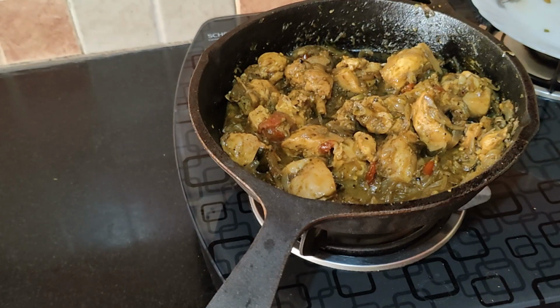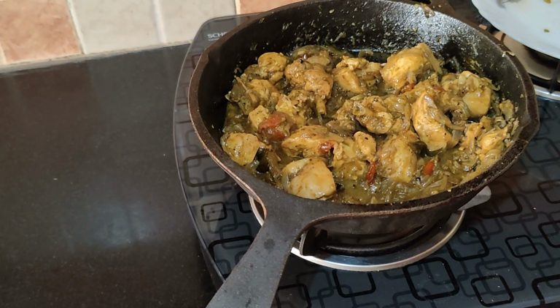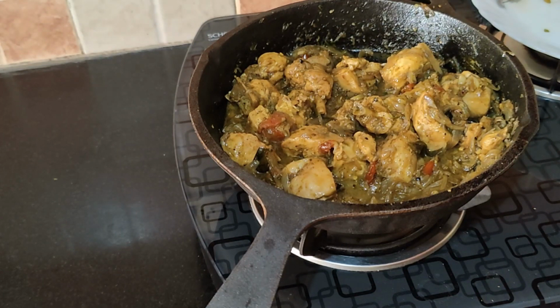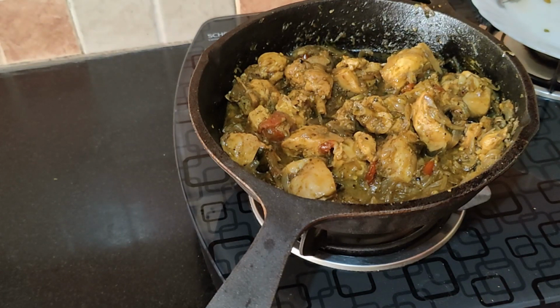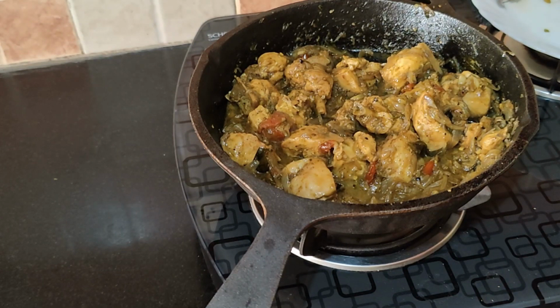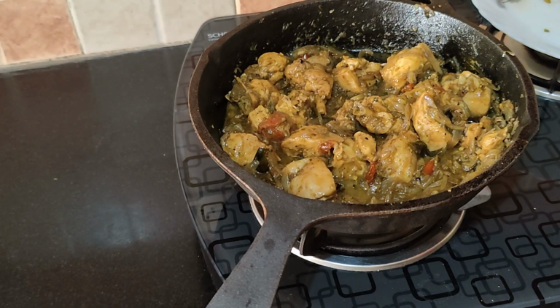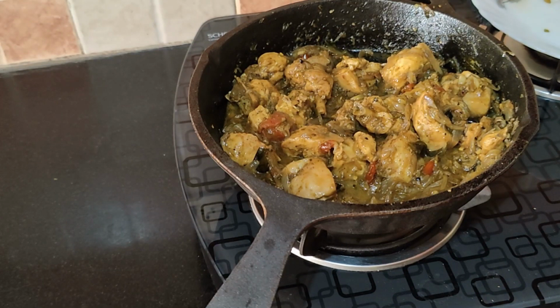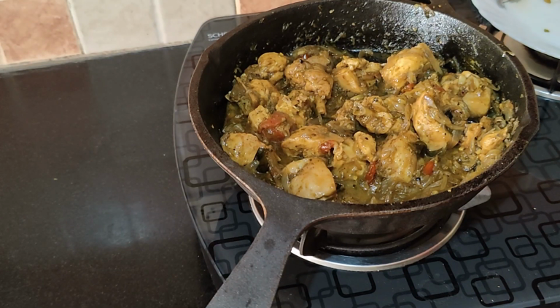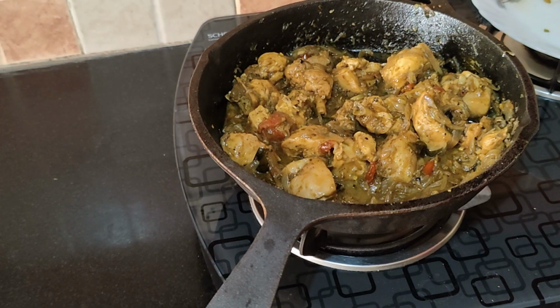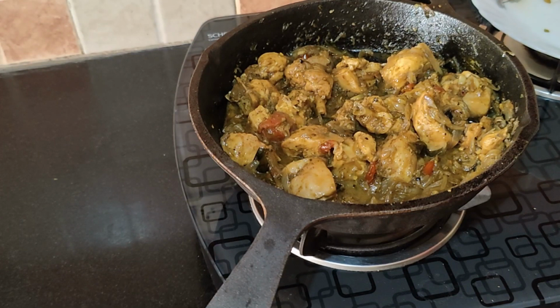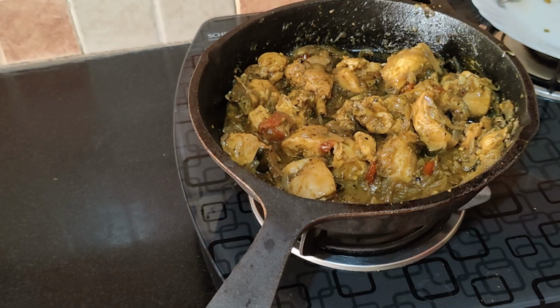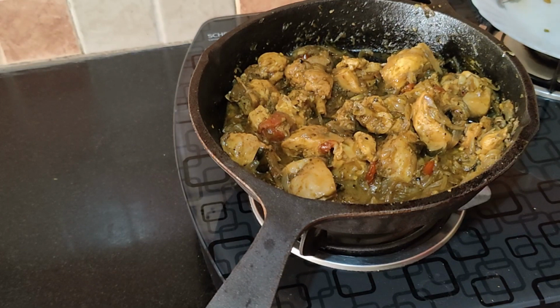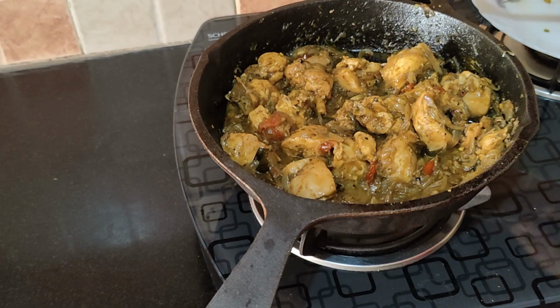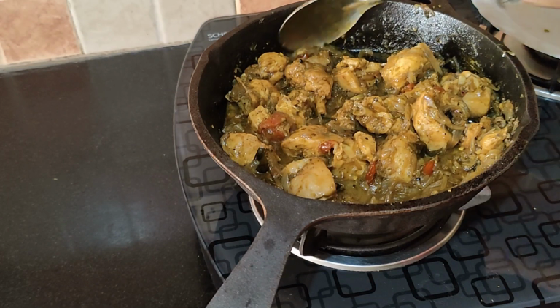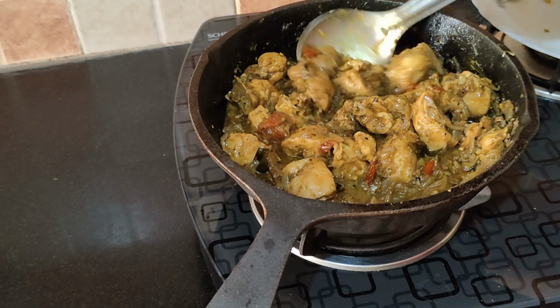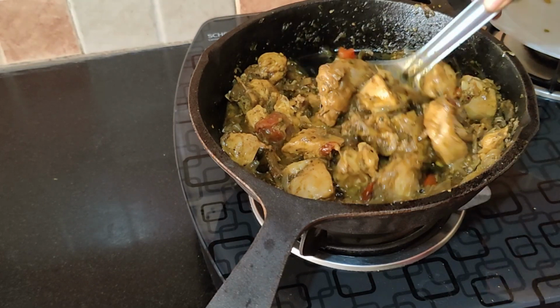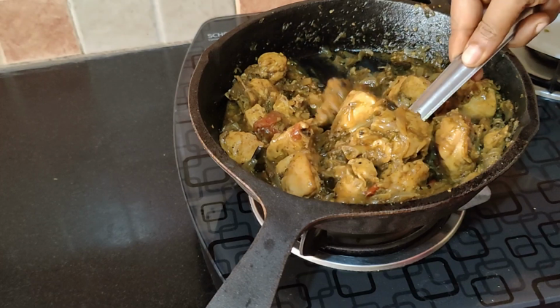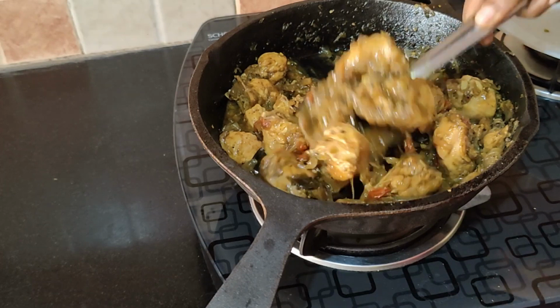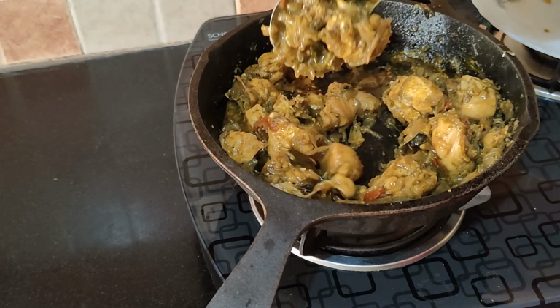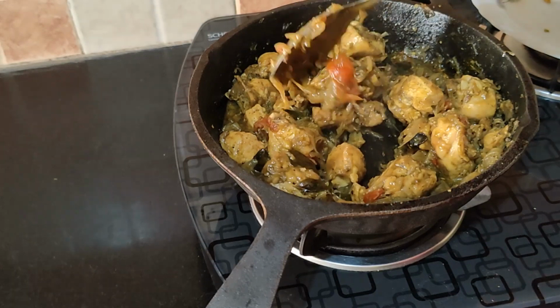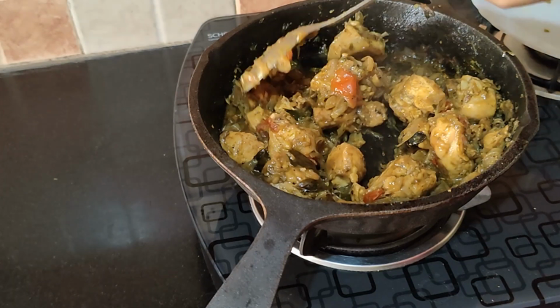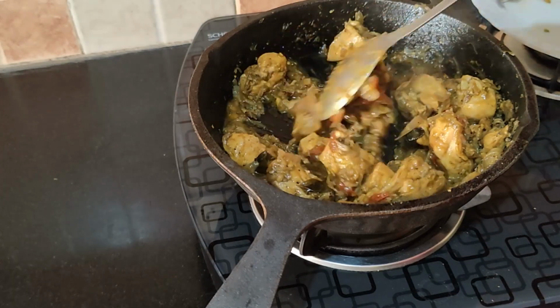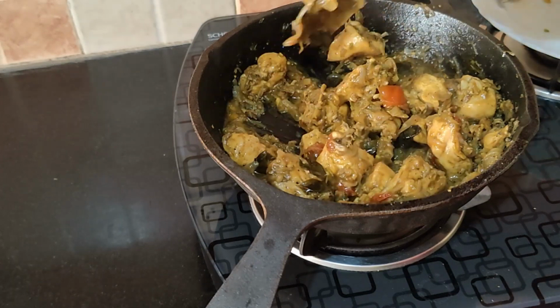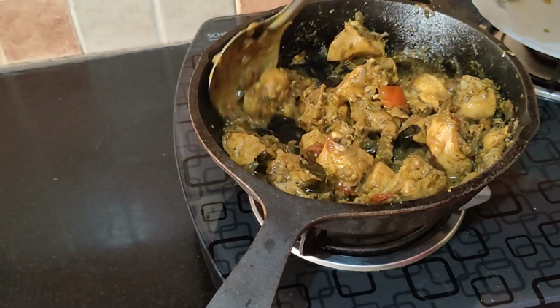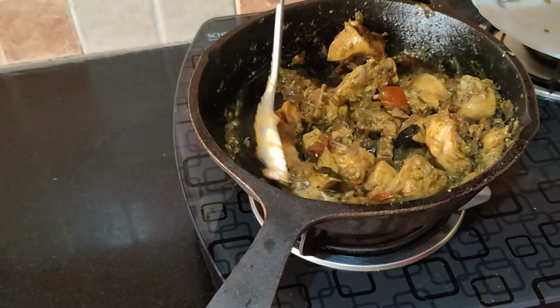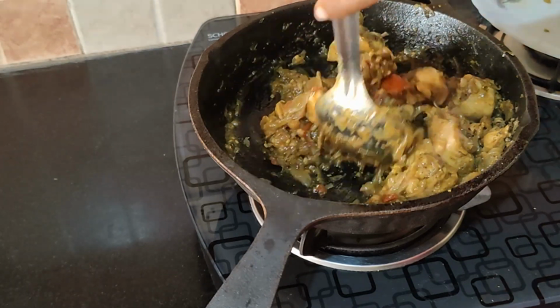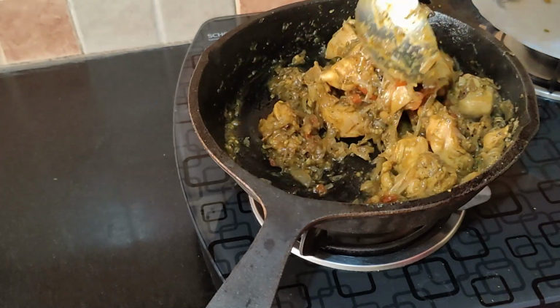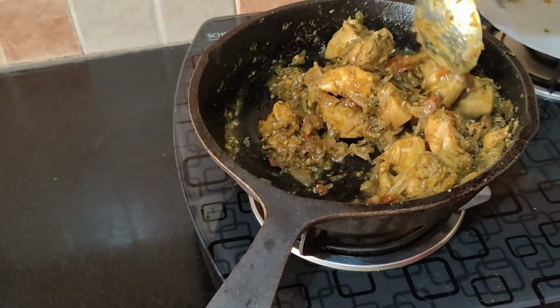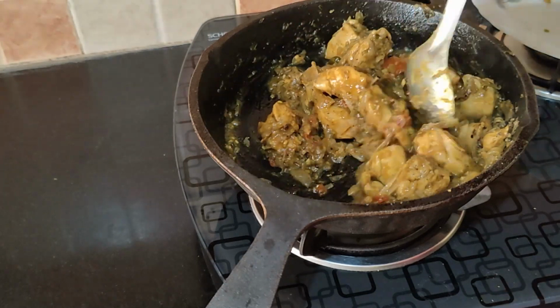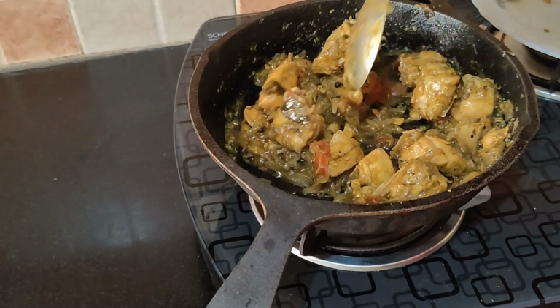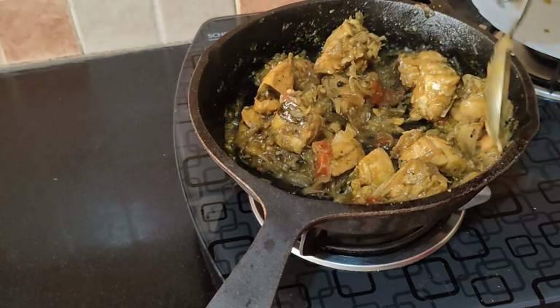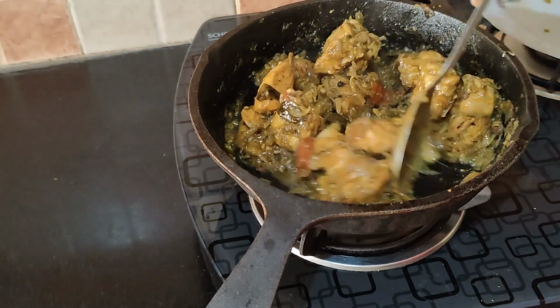The chicken and green chili masala is ready. Garnish with some coriander leaves if you have.